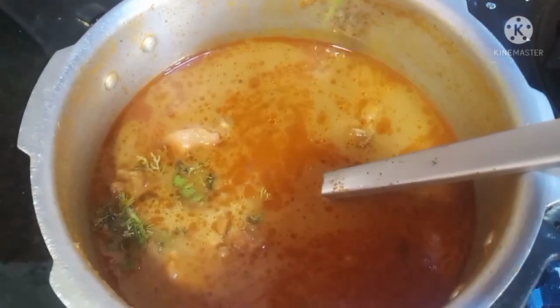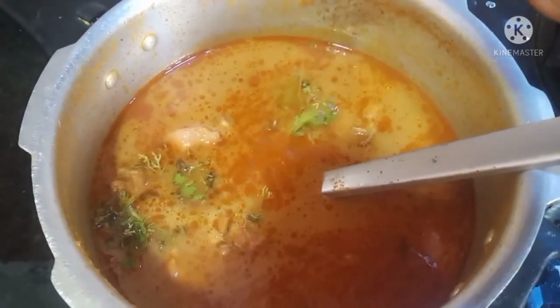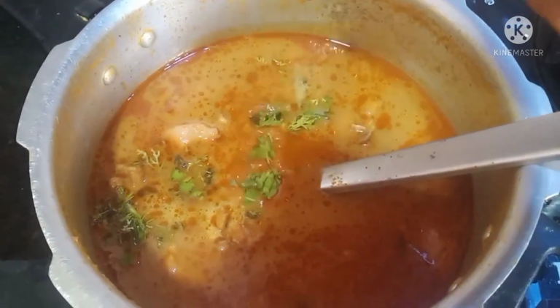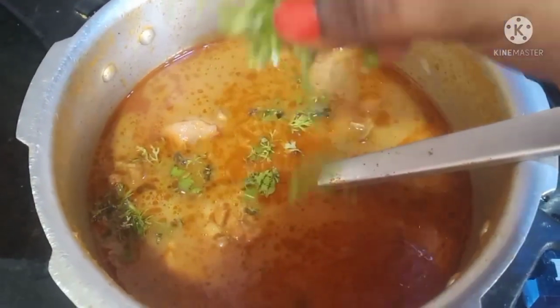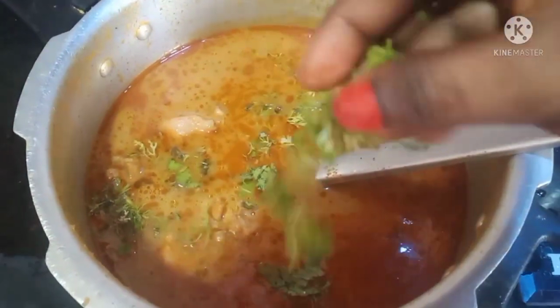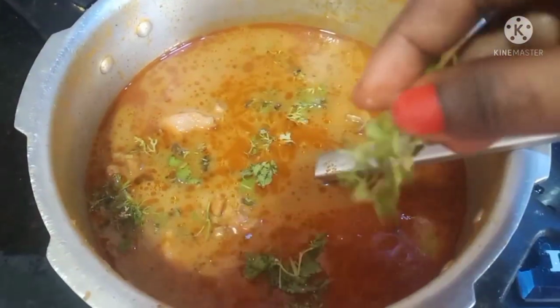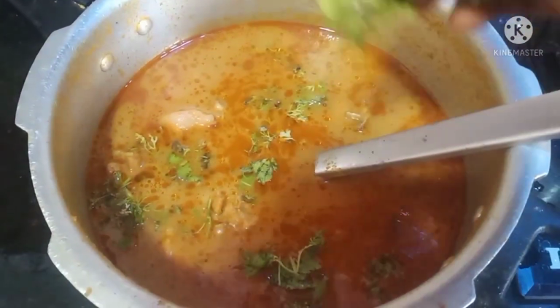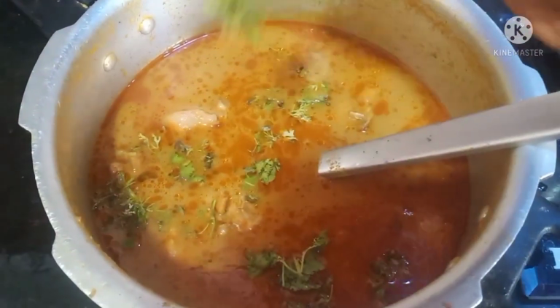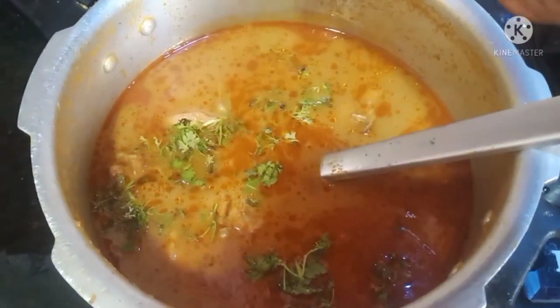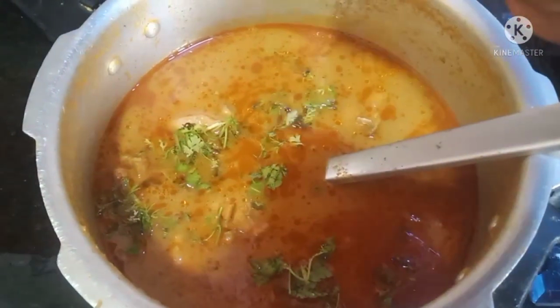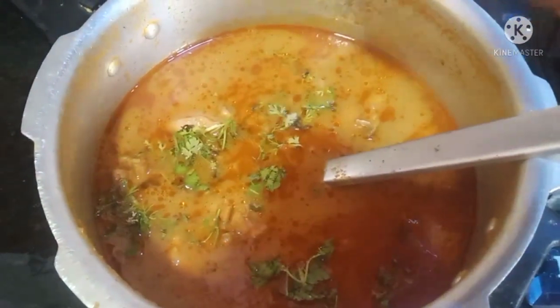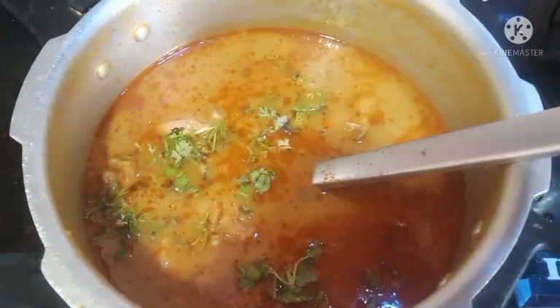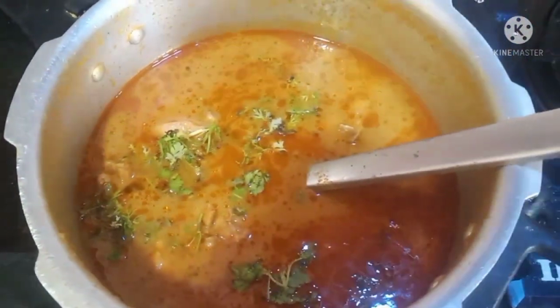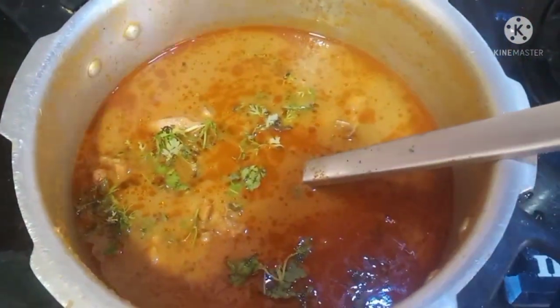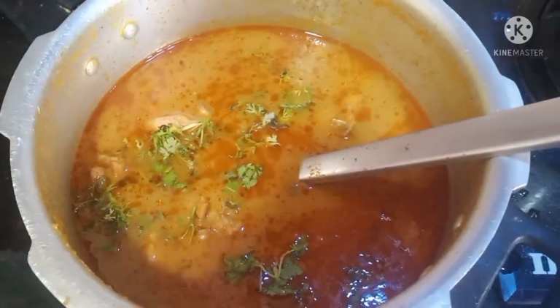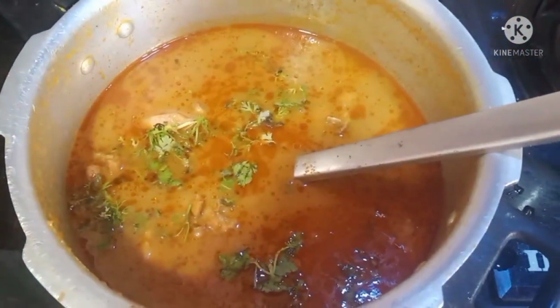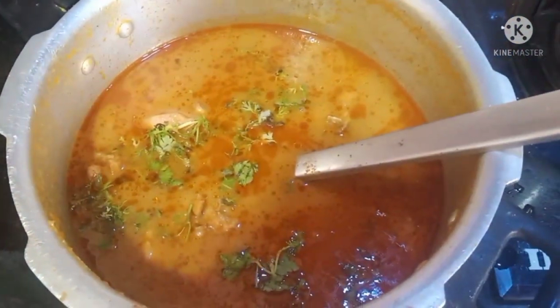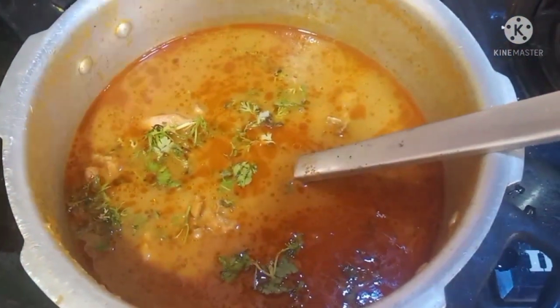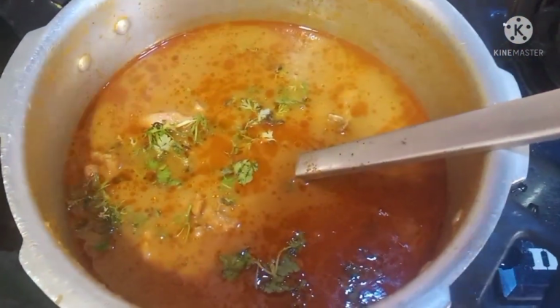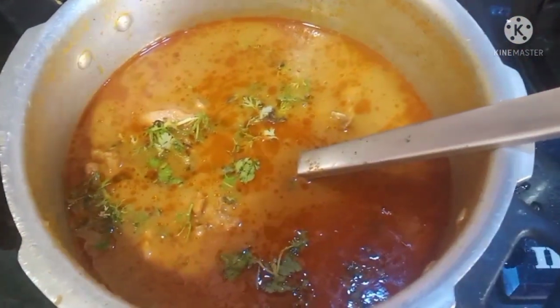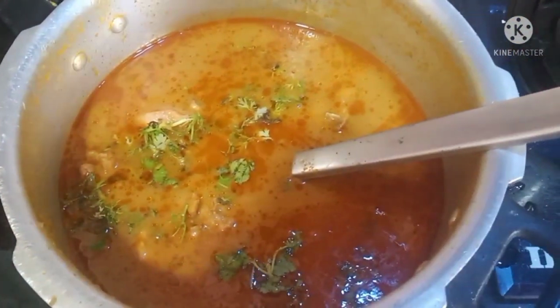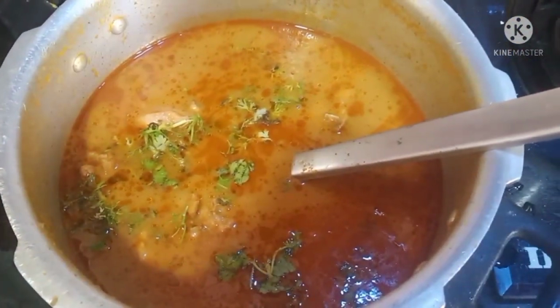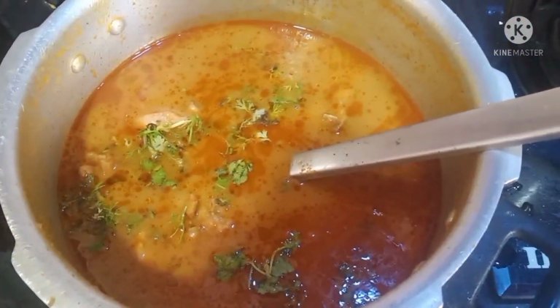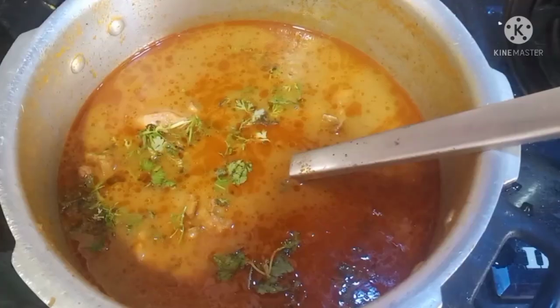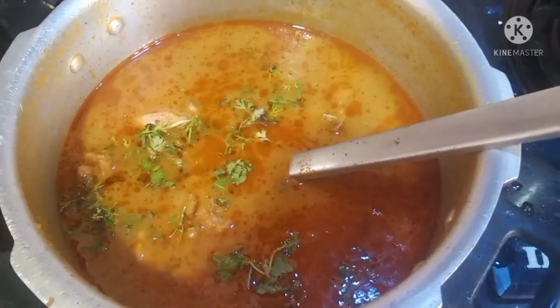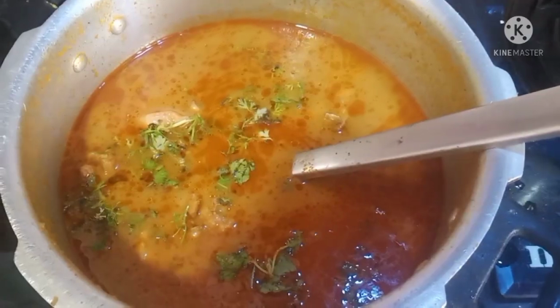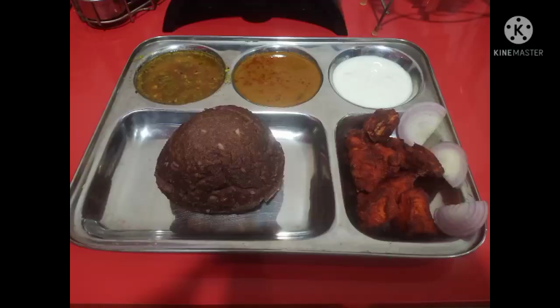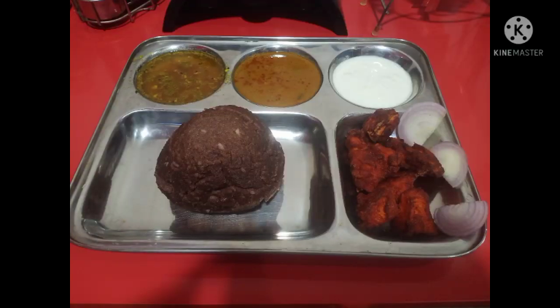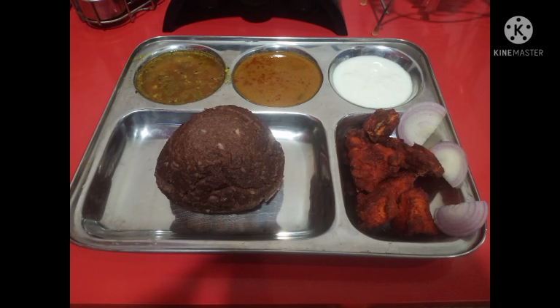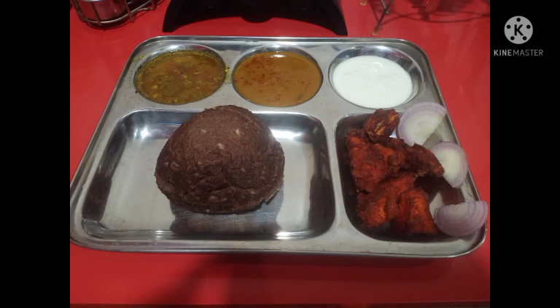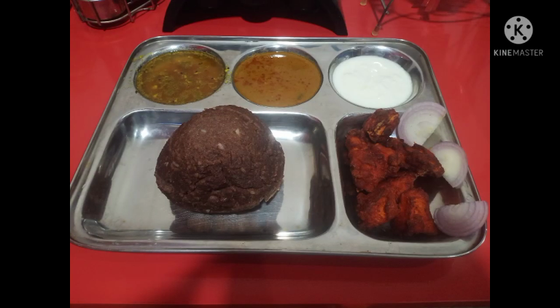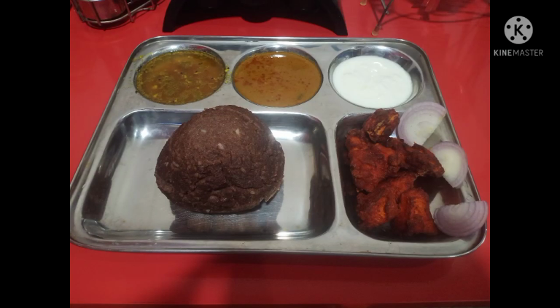So the tasty and spicy chicken gravy is ready! Let me know what you think in a comment.